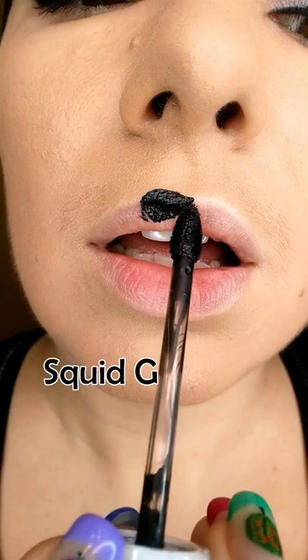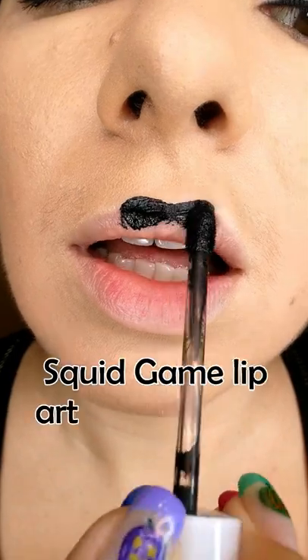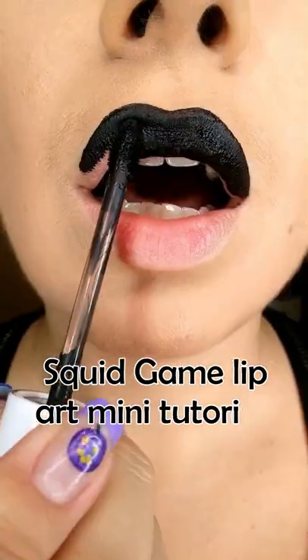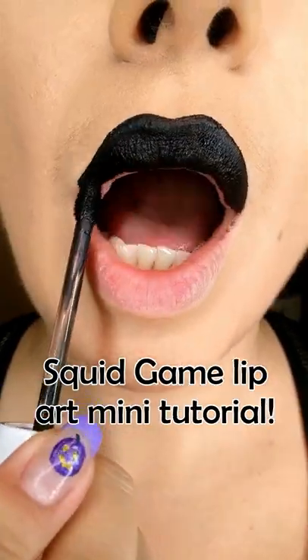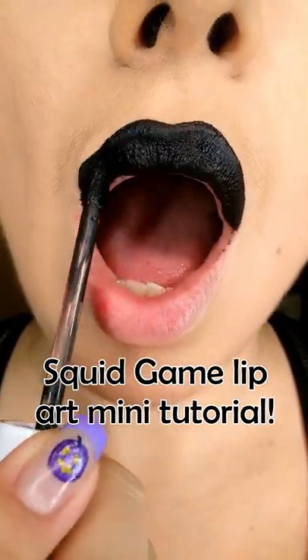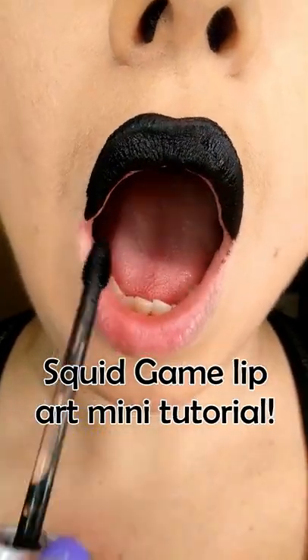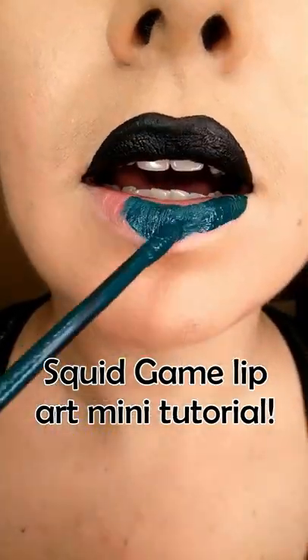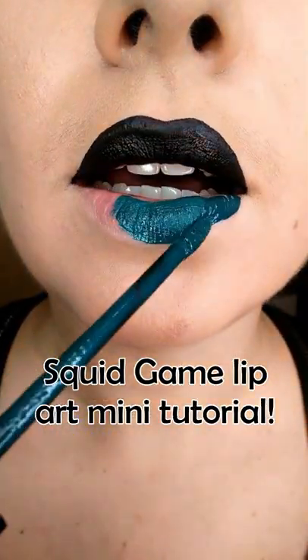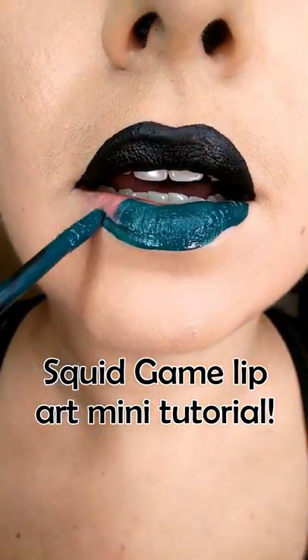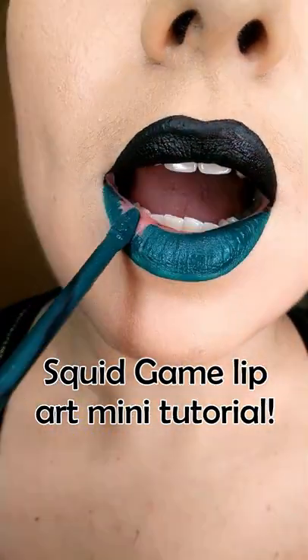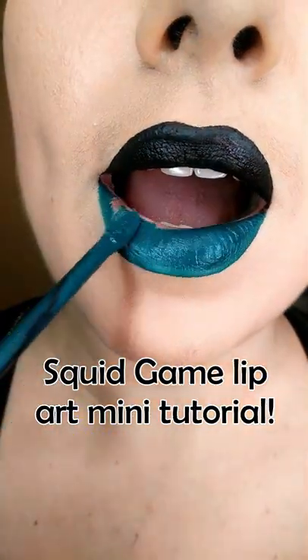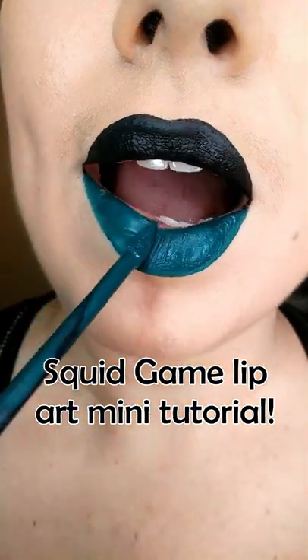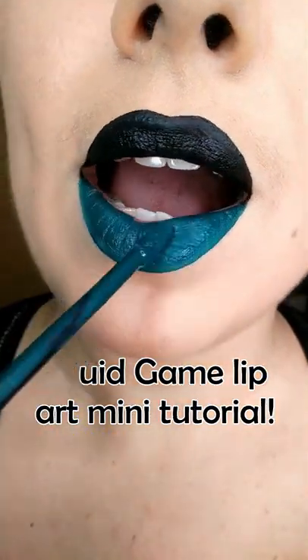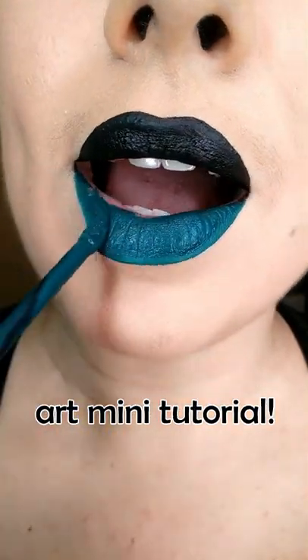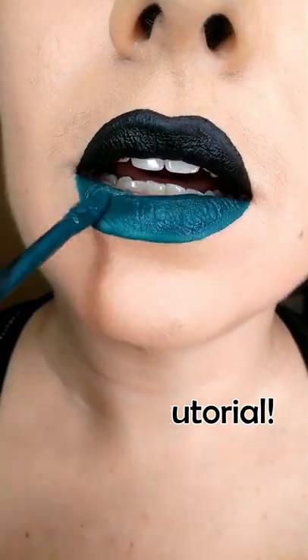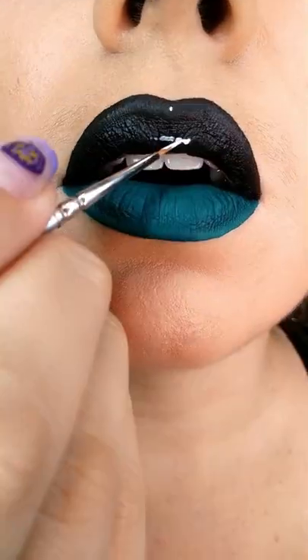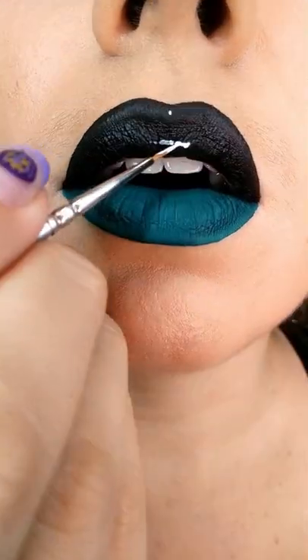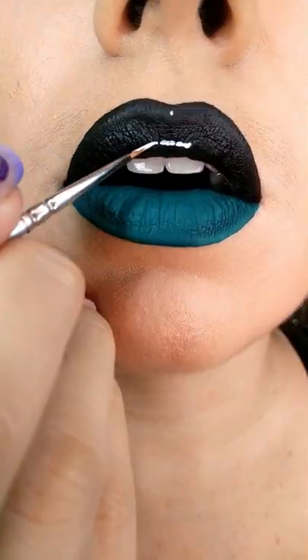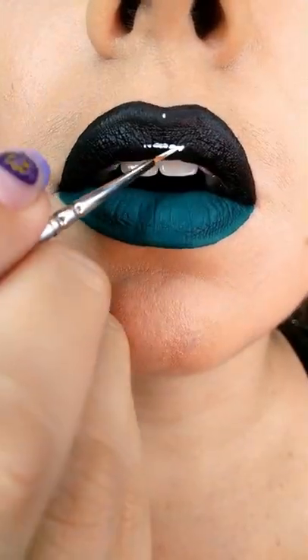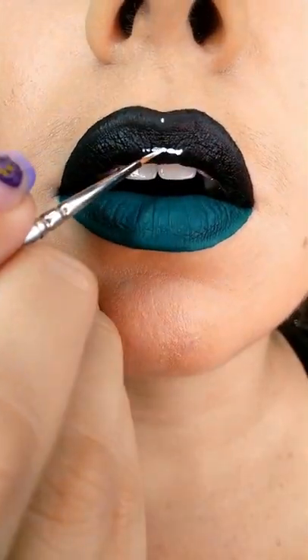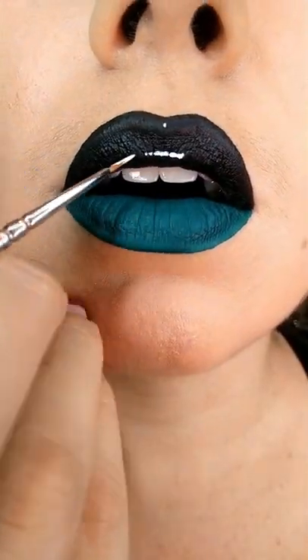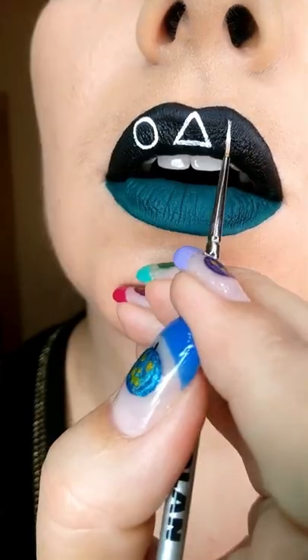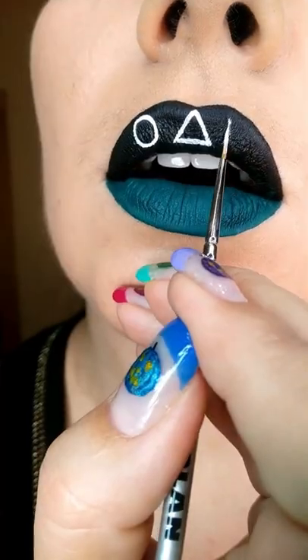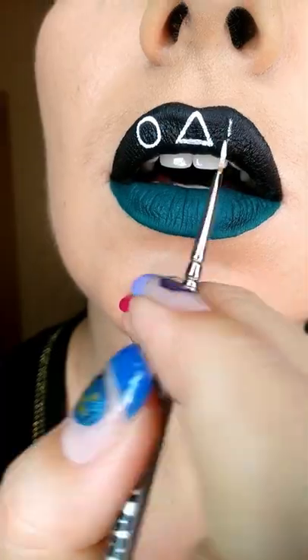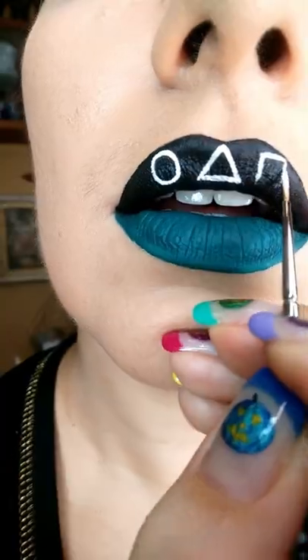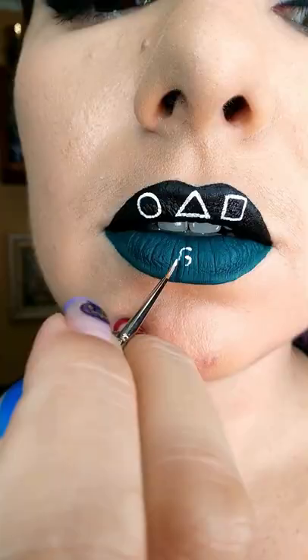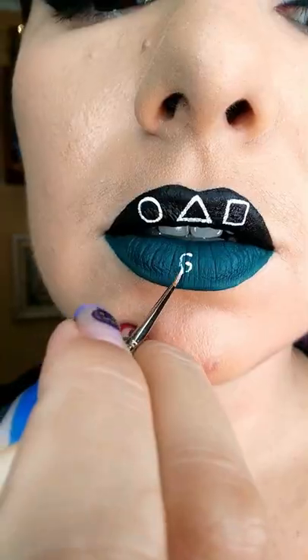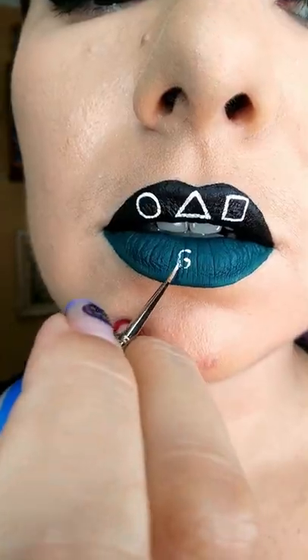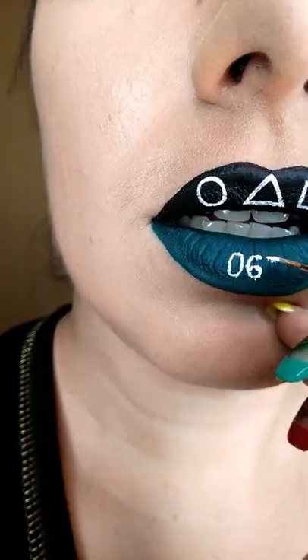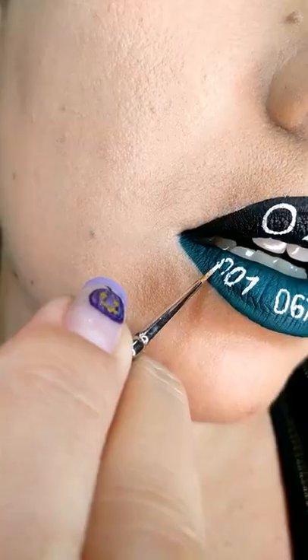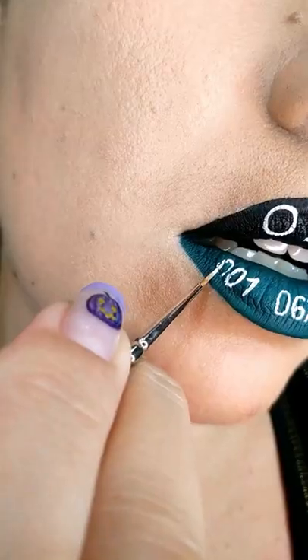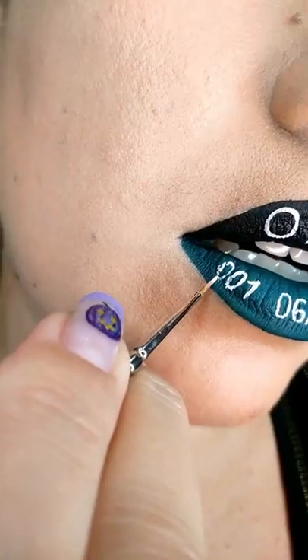An easy to recreate Squid Game lip art. Paint the lips black and teal. Use white to paint the Squid Game symbols on the upper lip, and the player's numbers on the lower one.